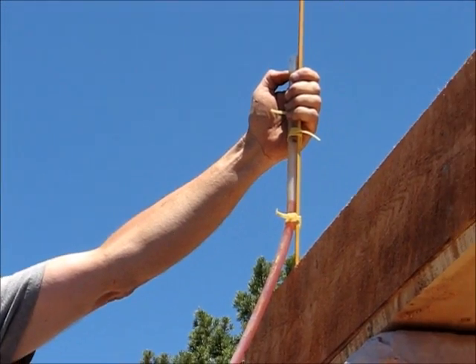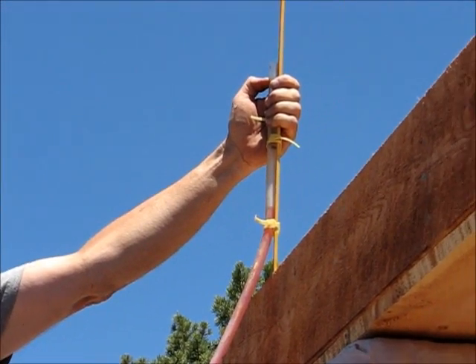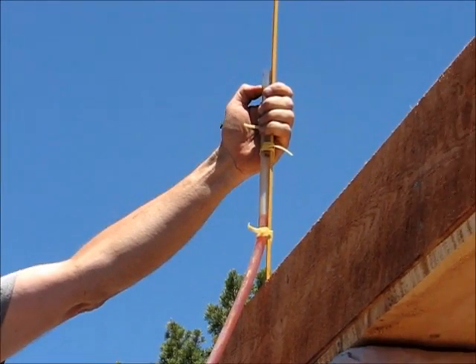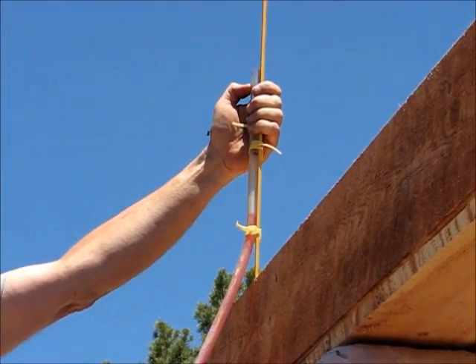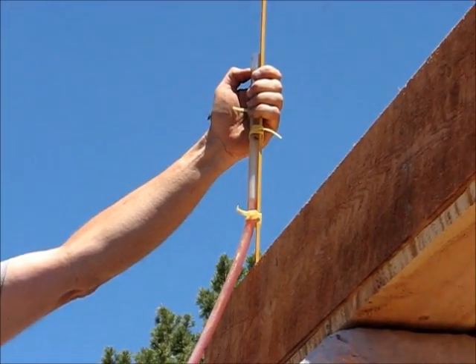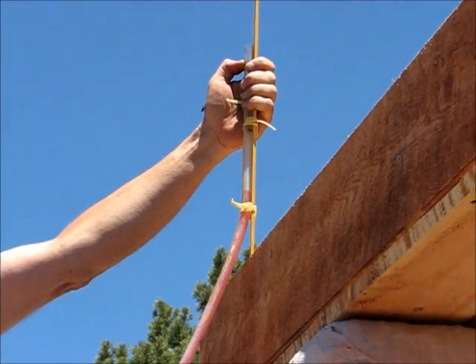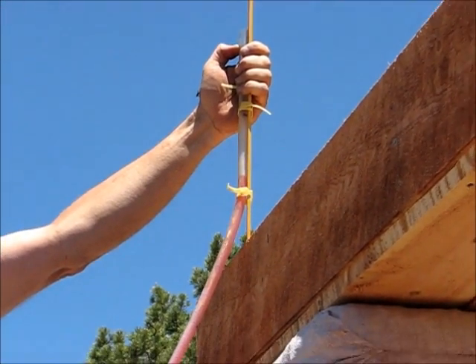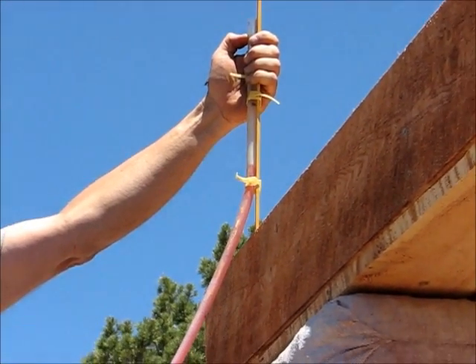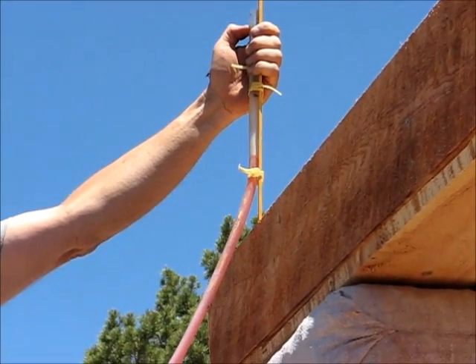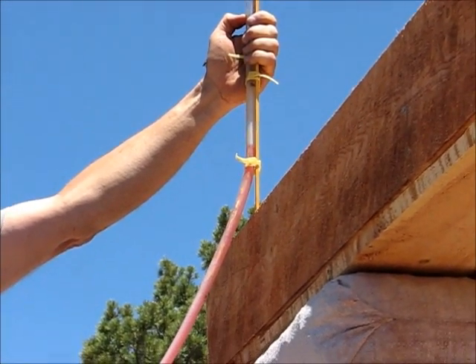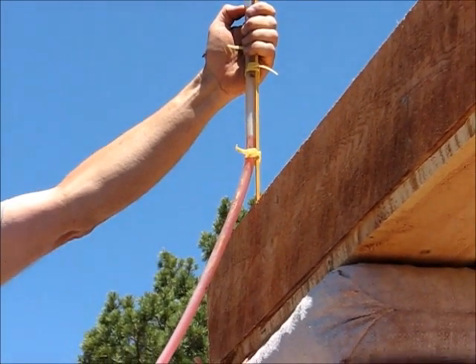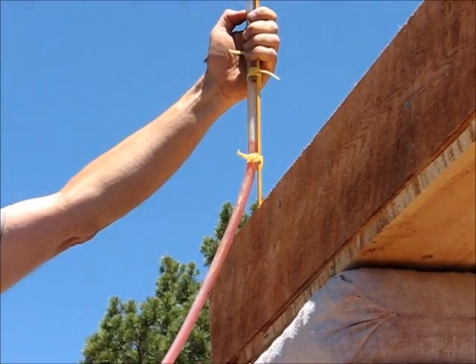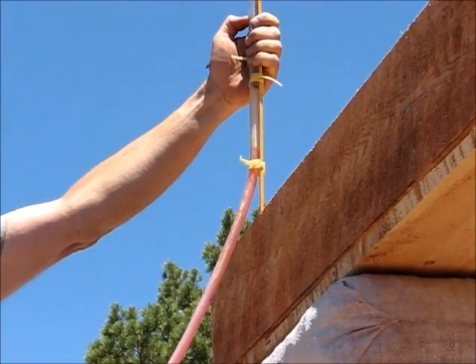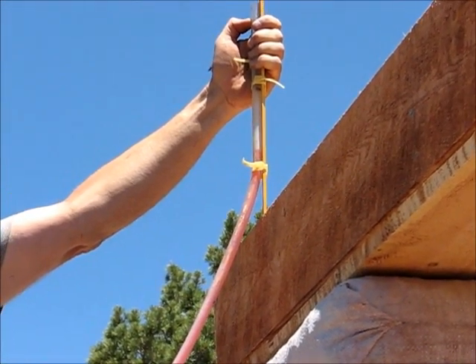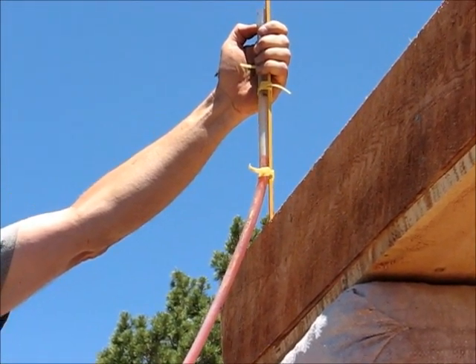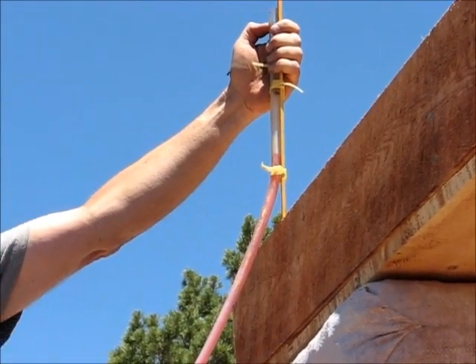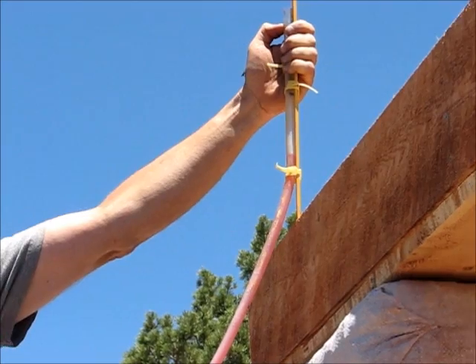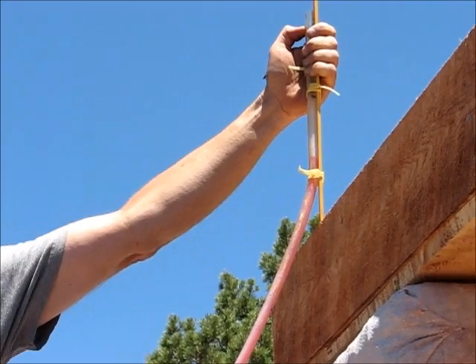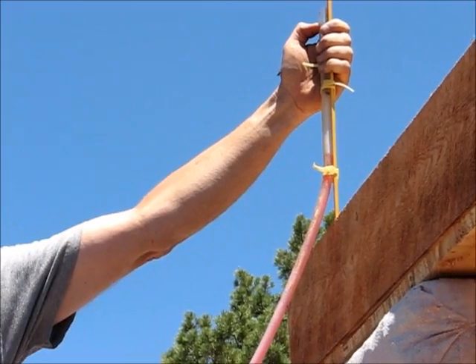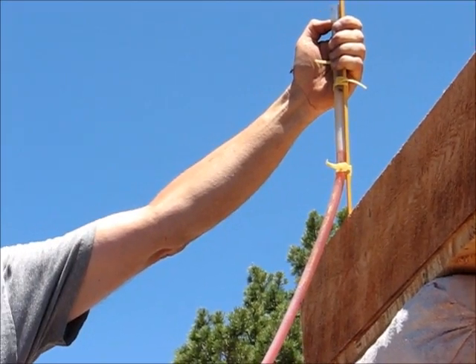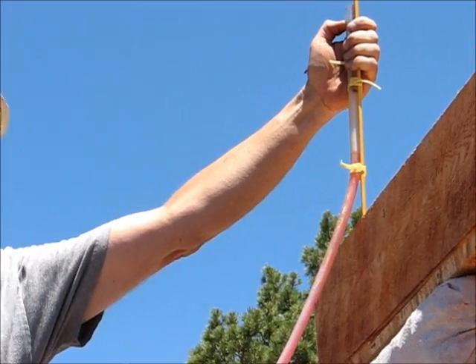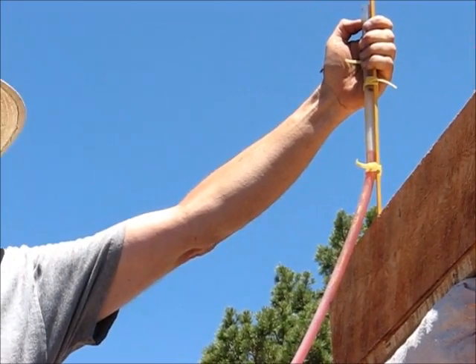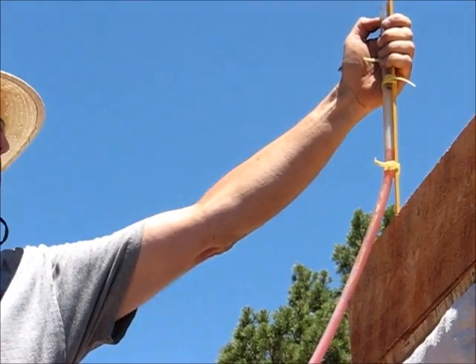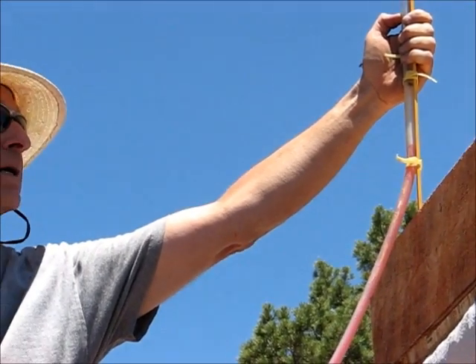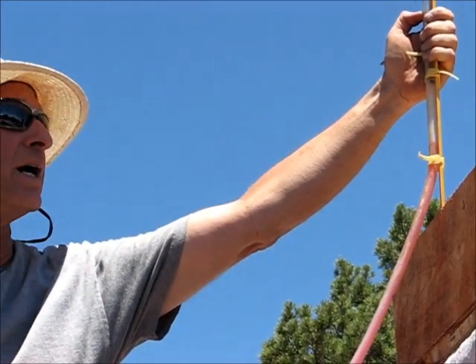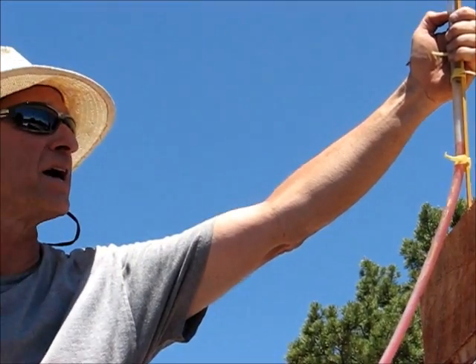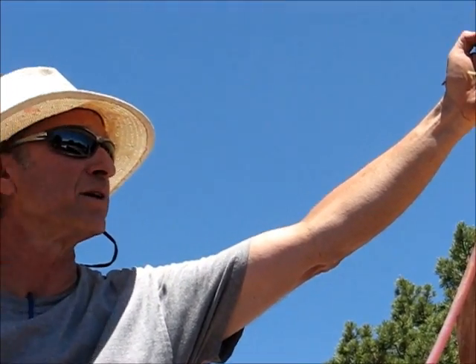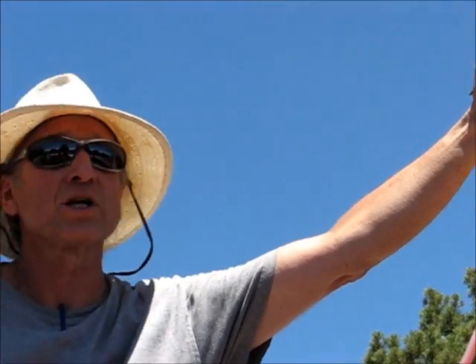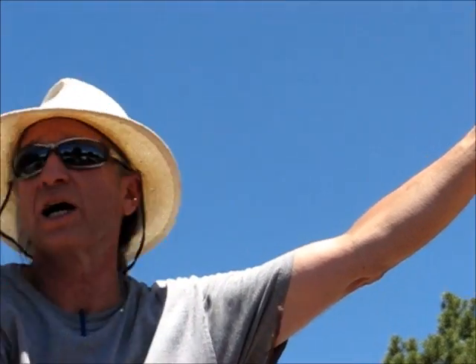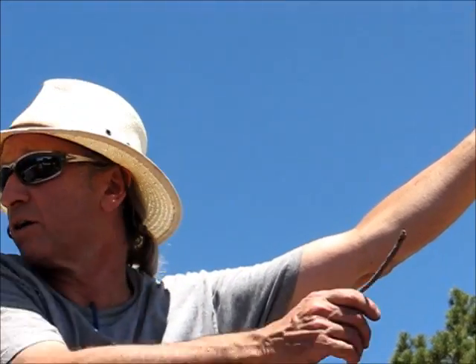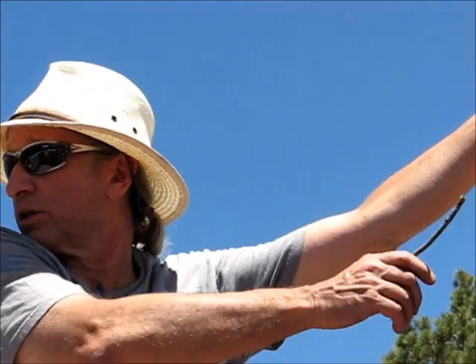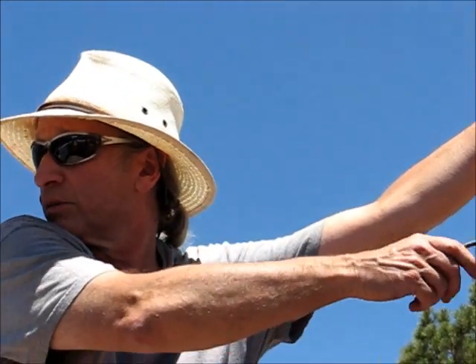Meanwhile, you're at four still? Okay, so we're a half inch high over here.